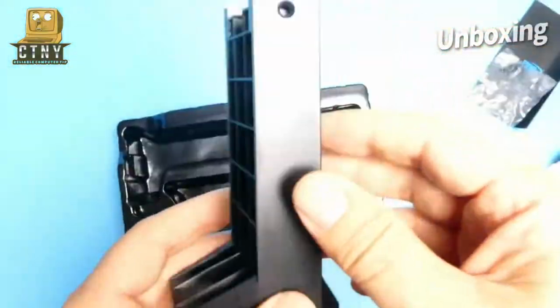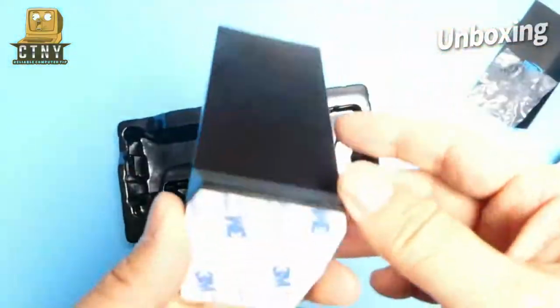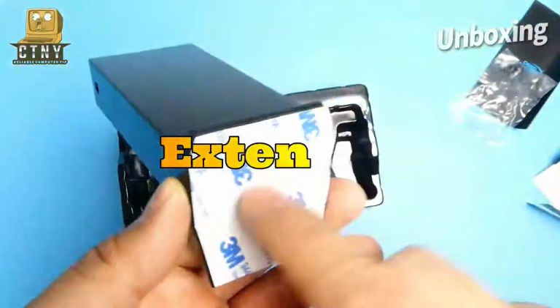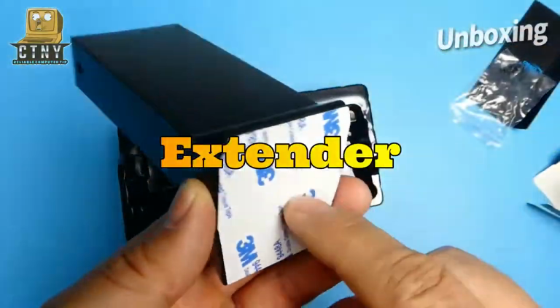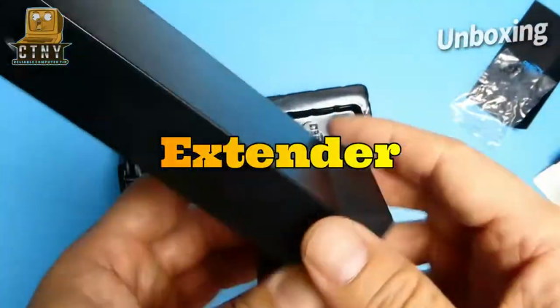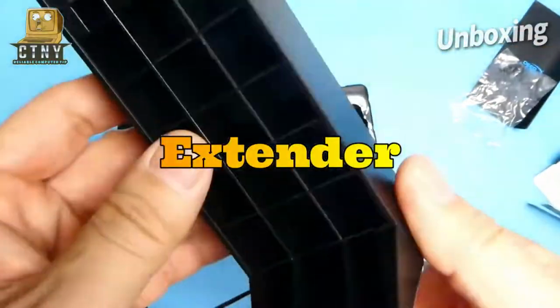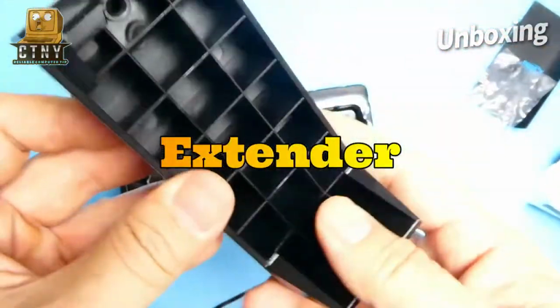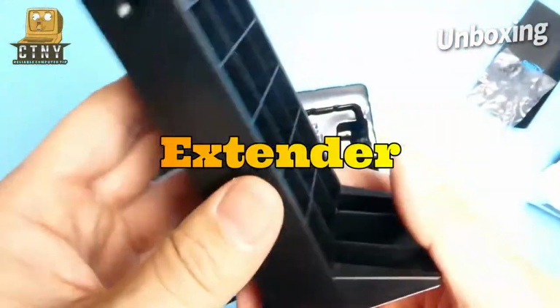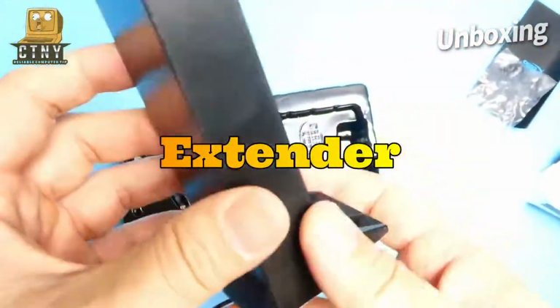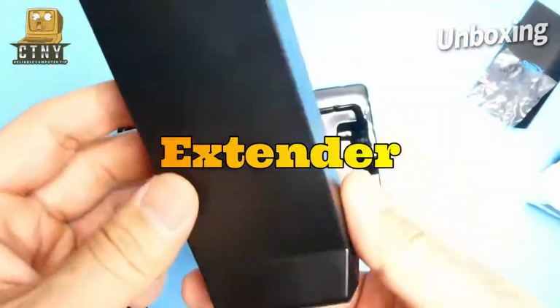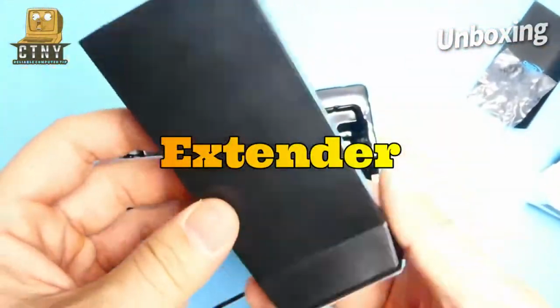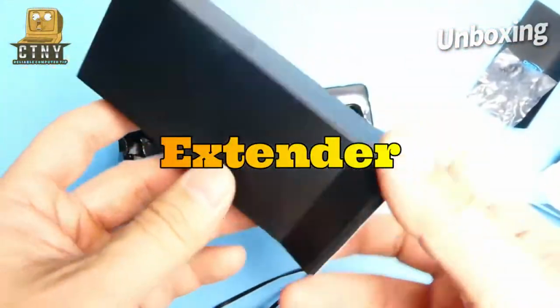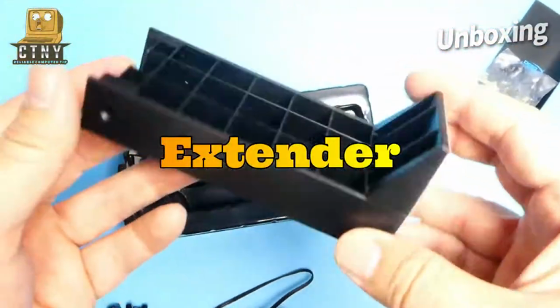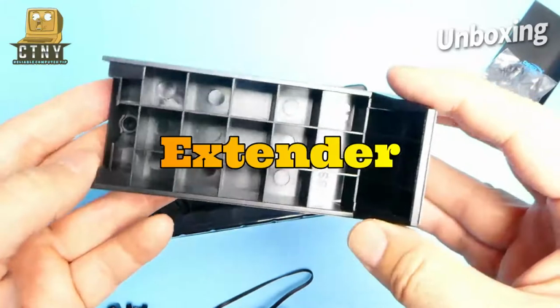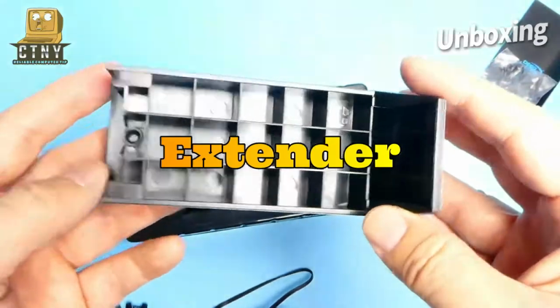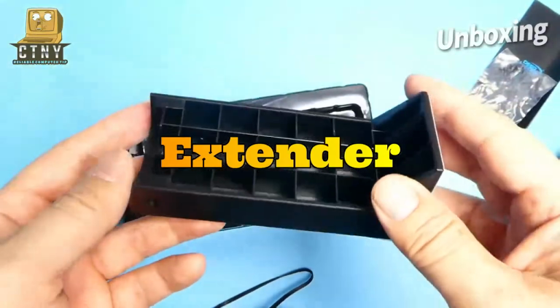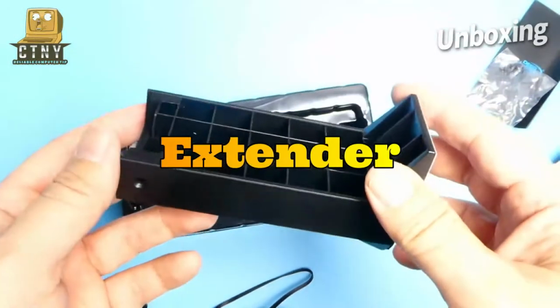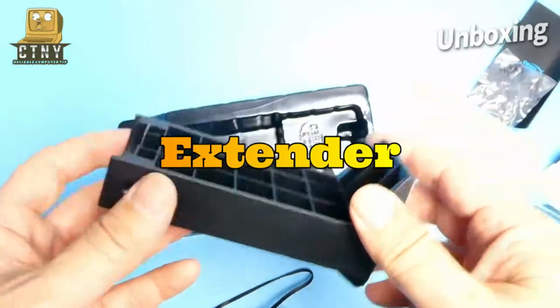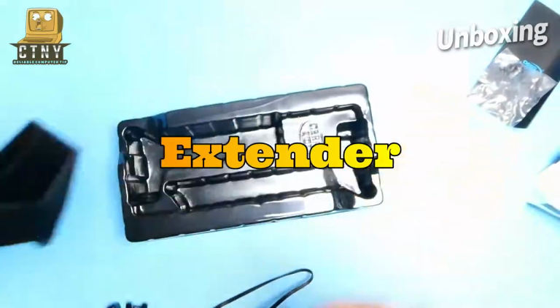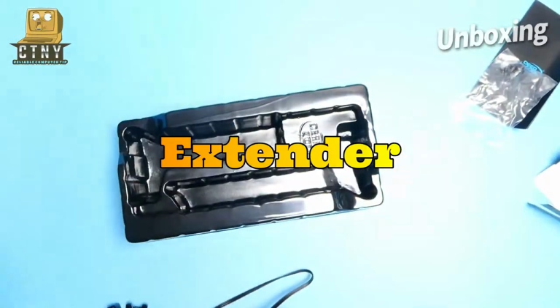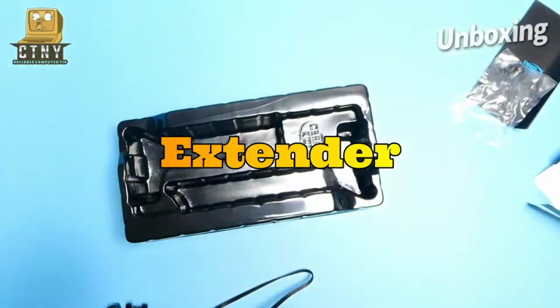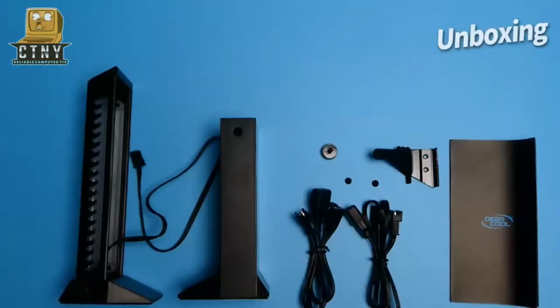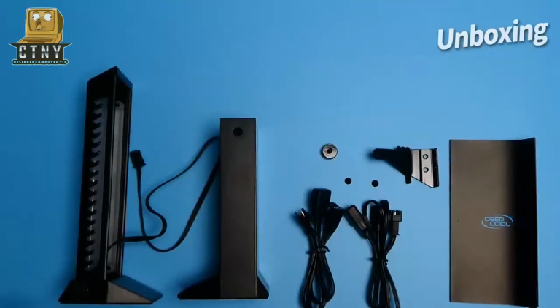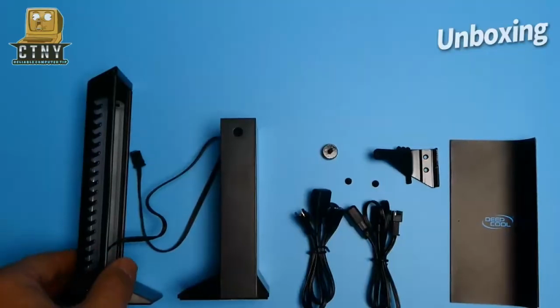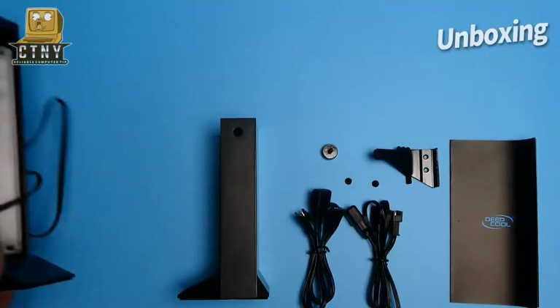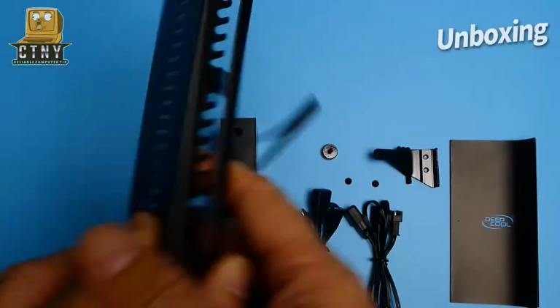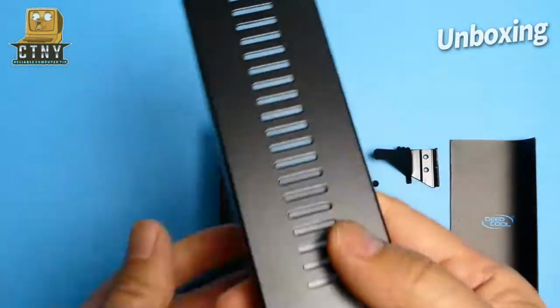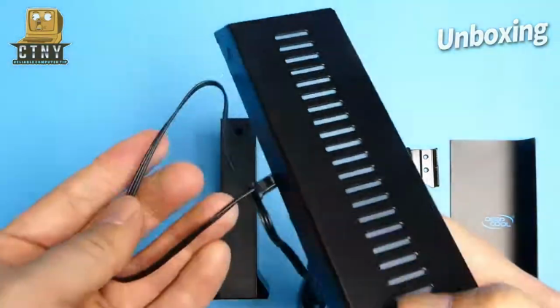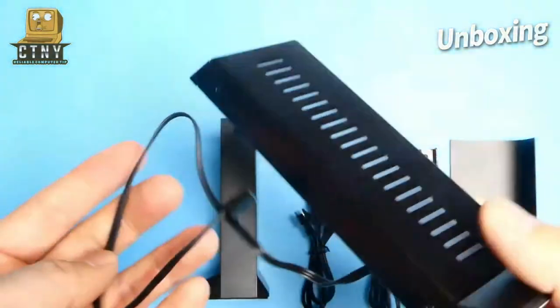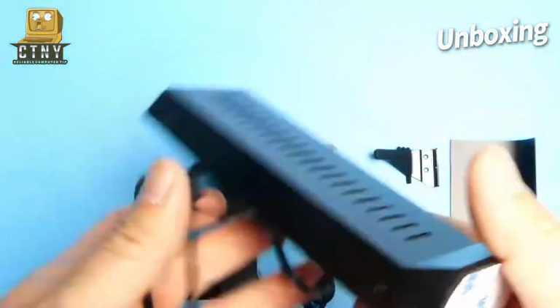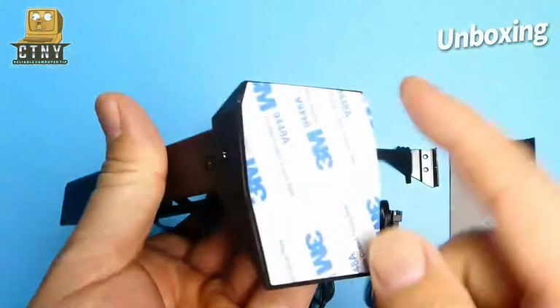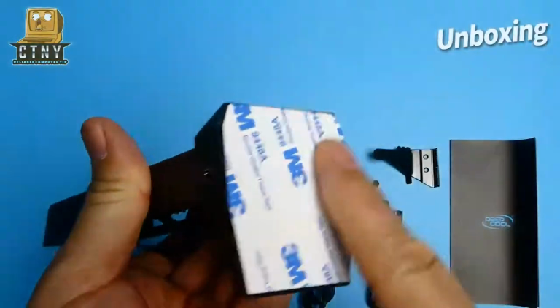This is an extender. If you use the ATX case, you have to use it to adjust the height.